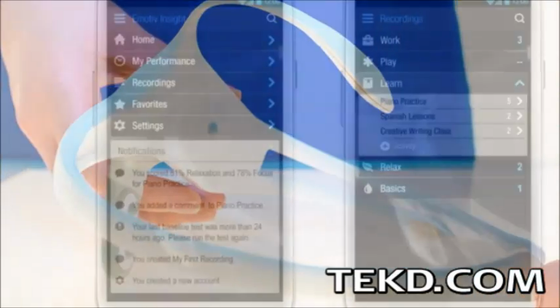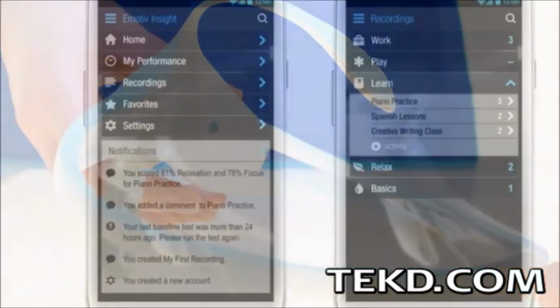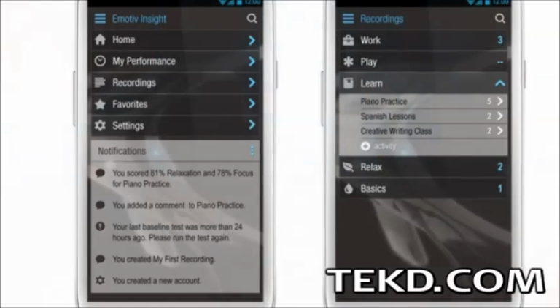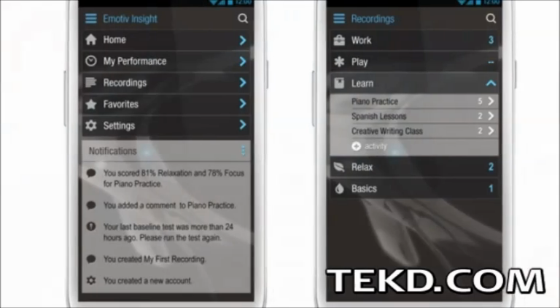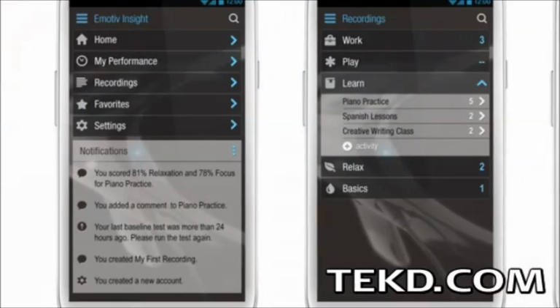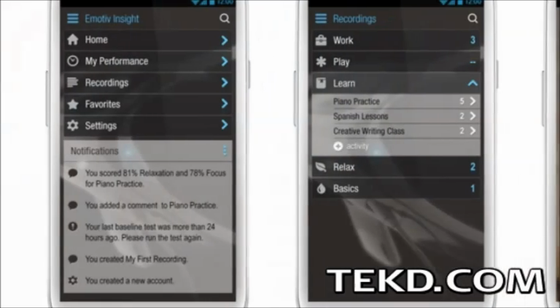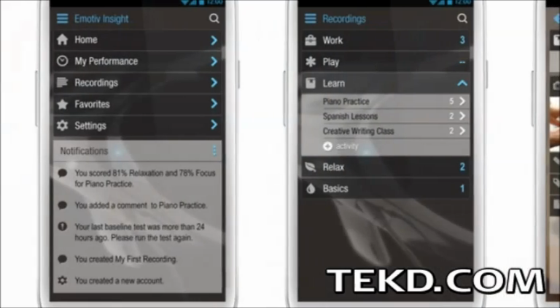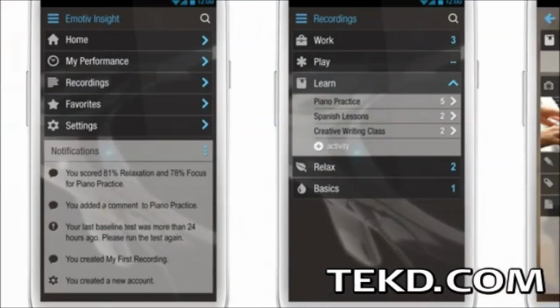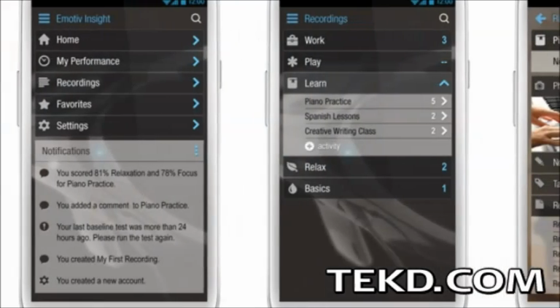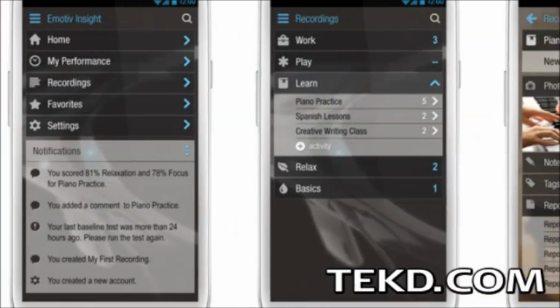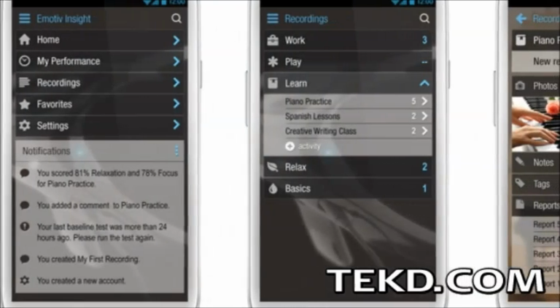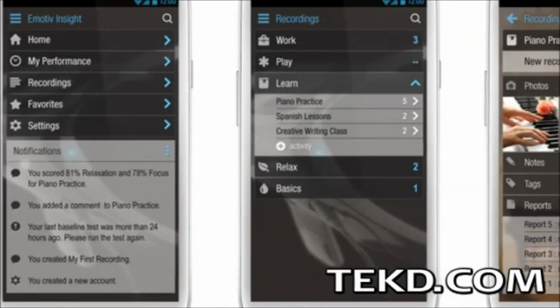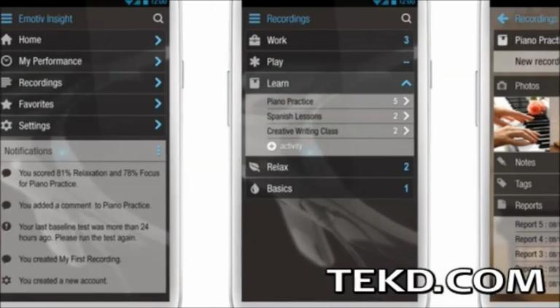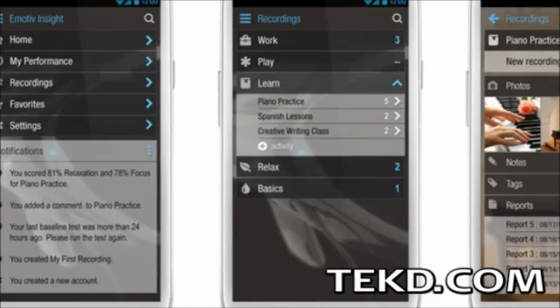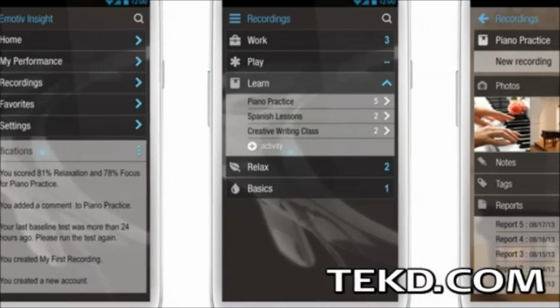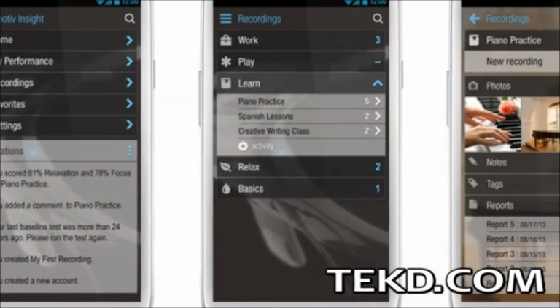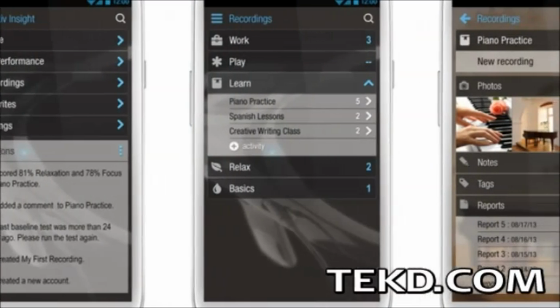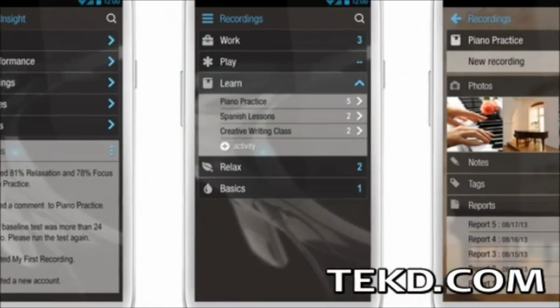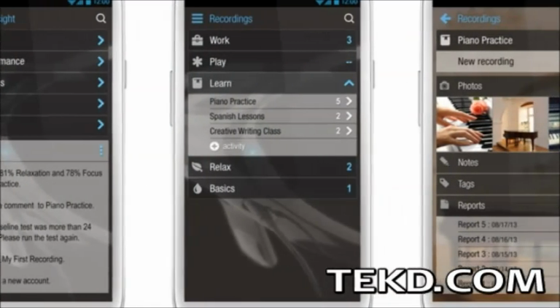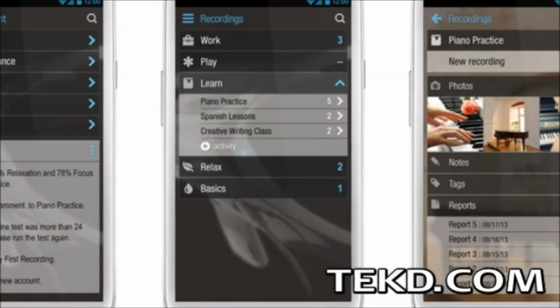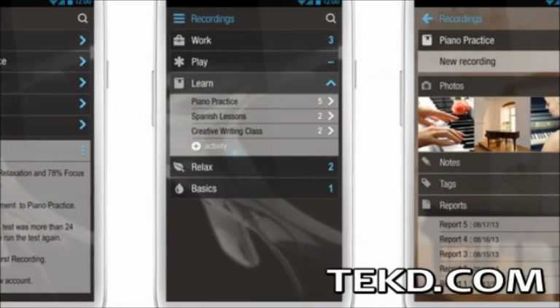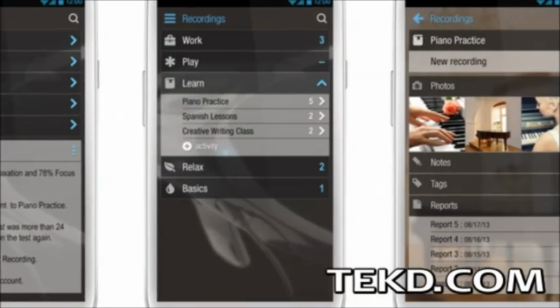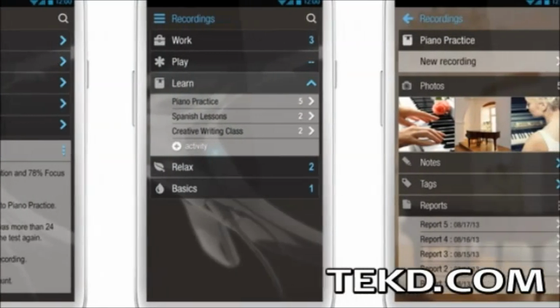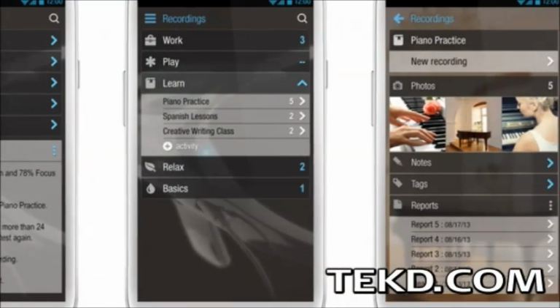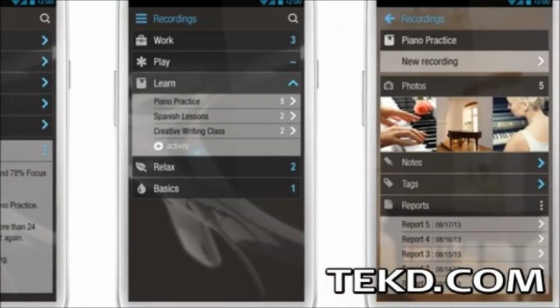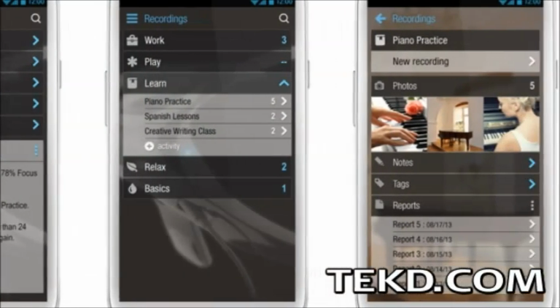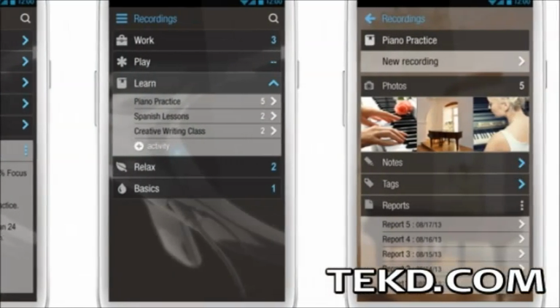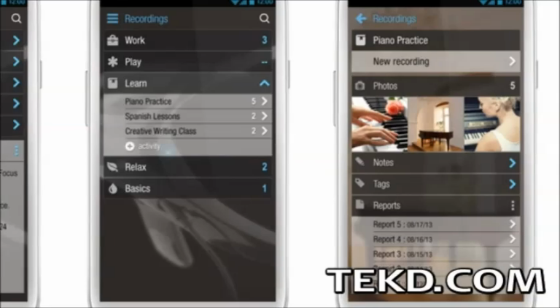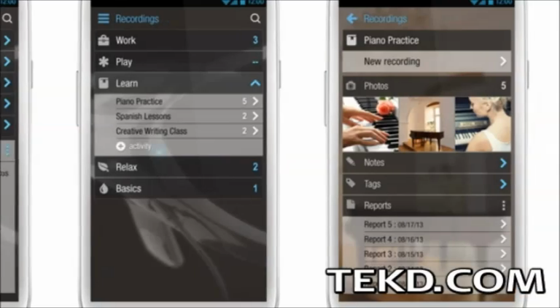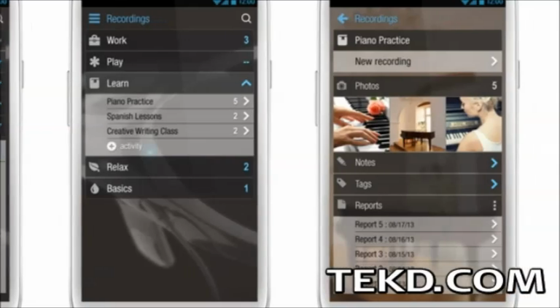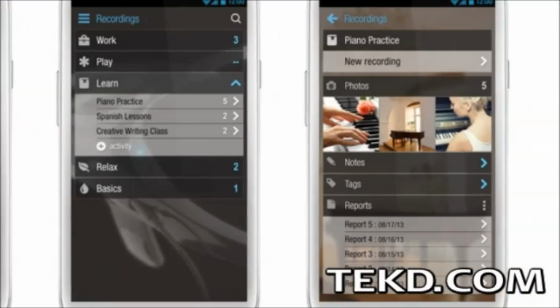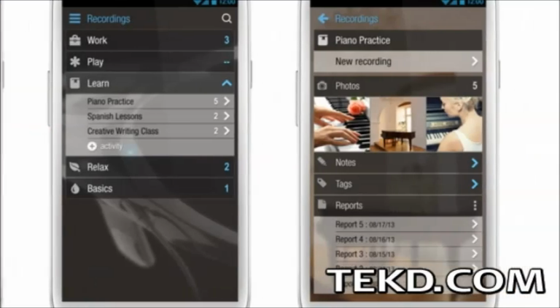By reviewing the data, people can make decisions before and during activities that can alter their brain activity to give them better performance.